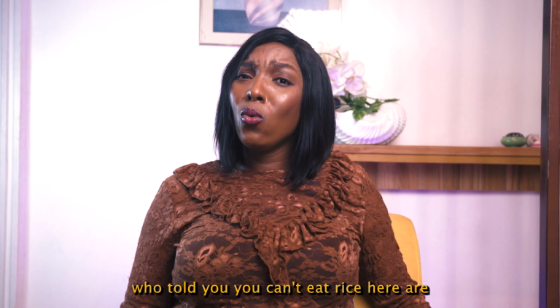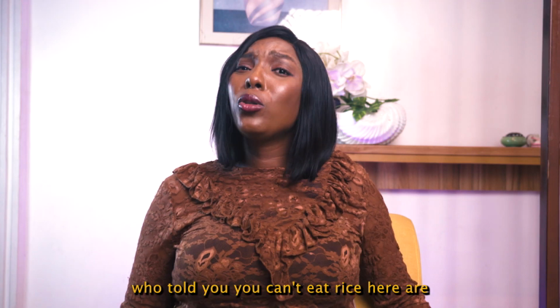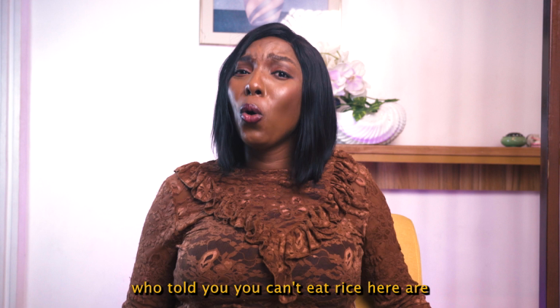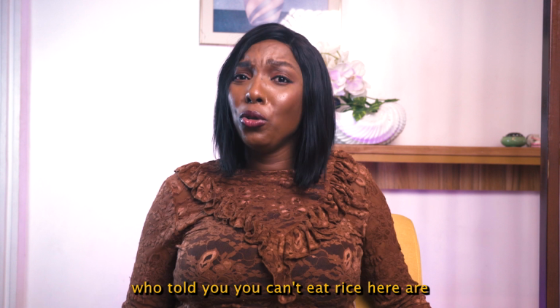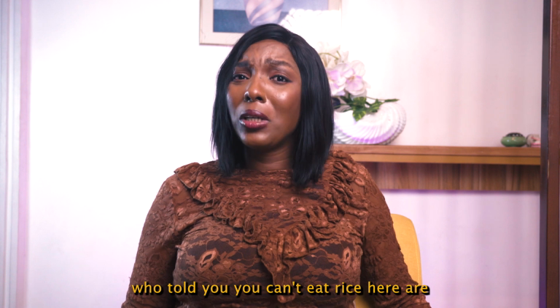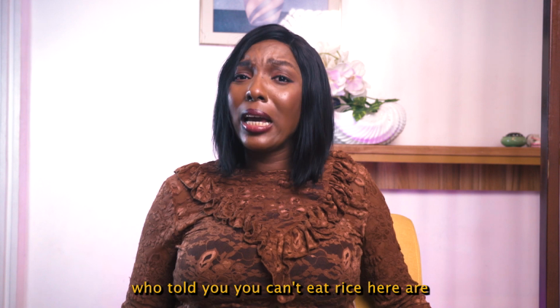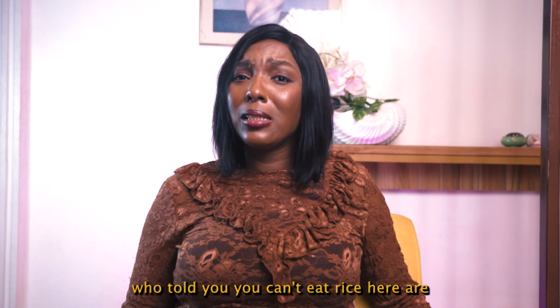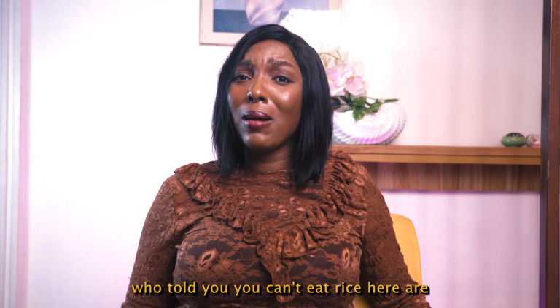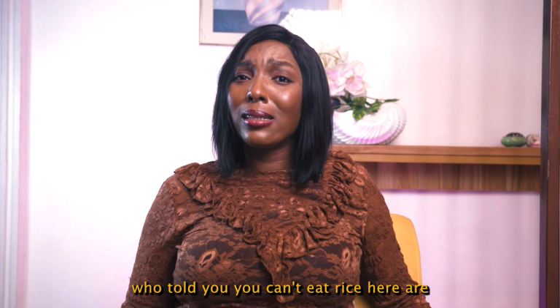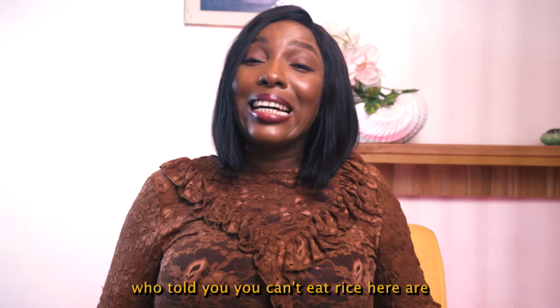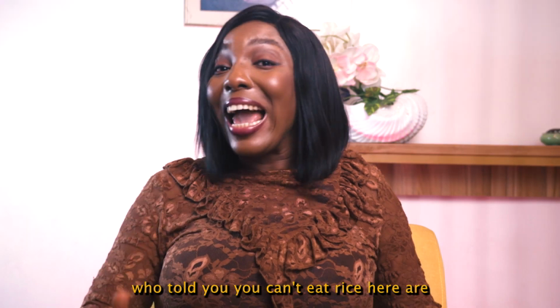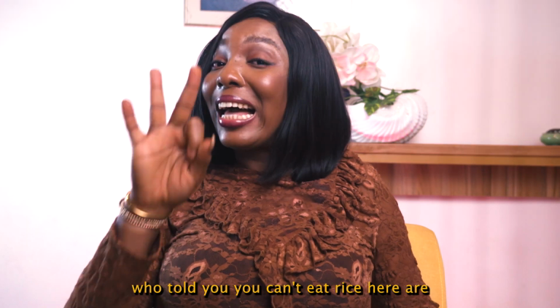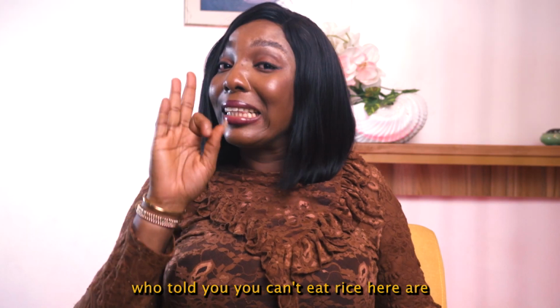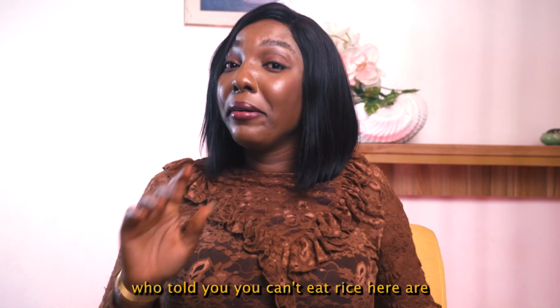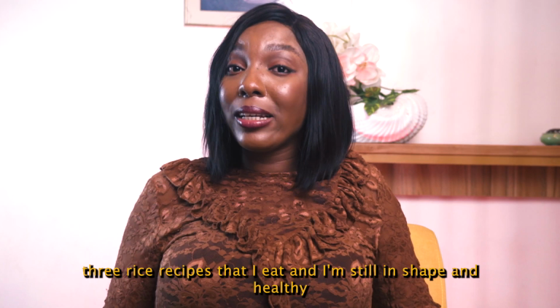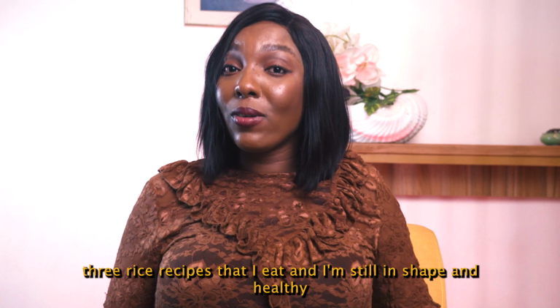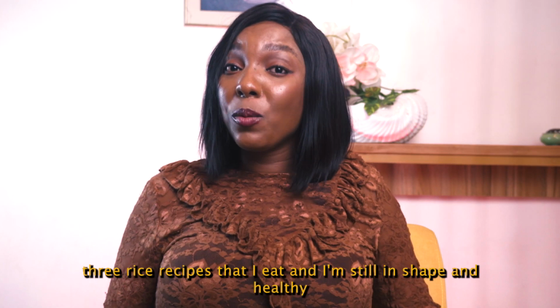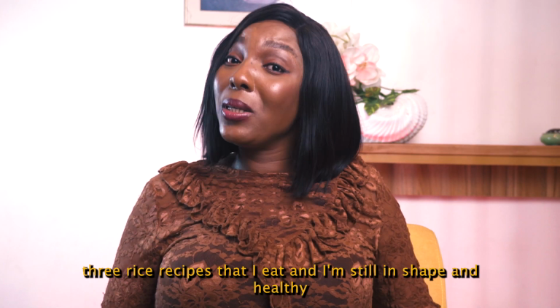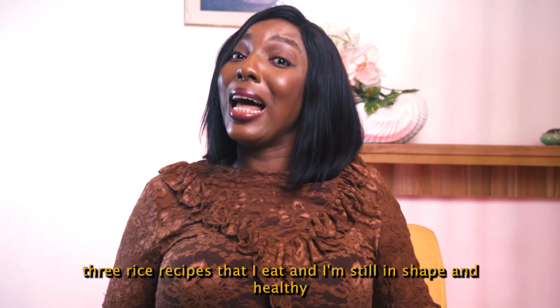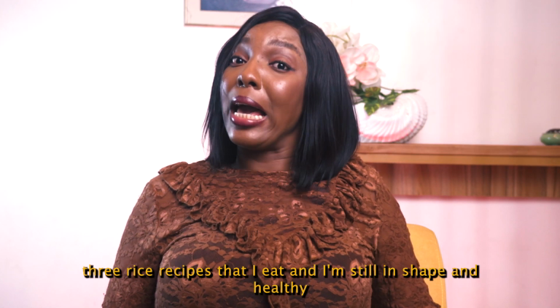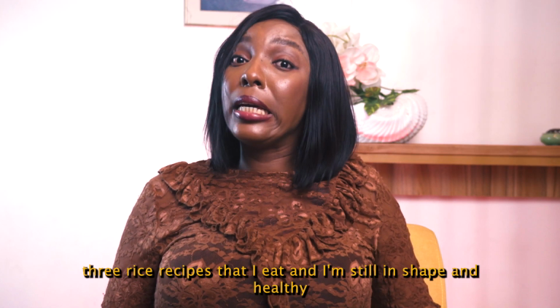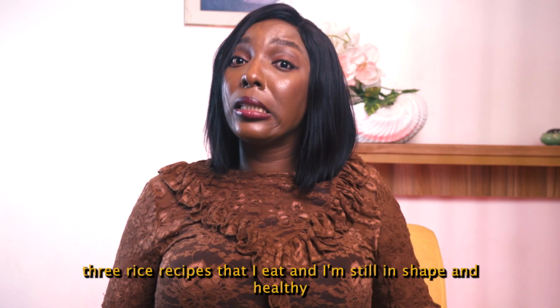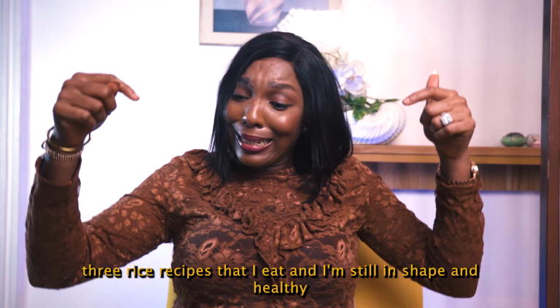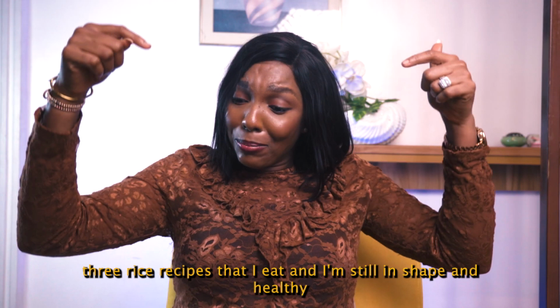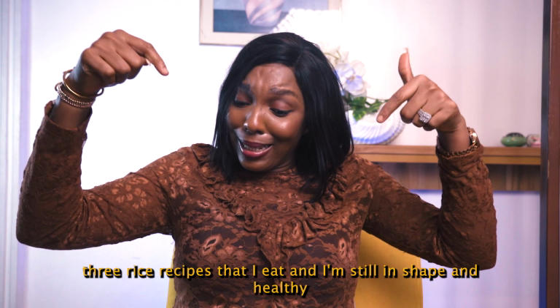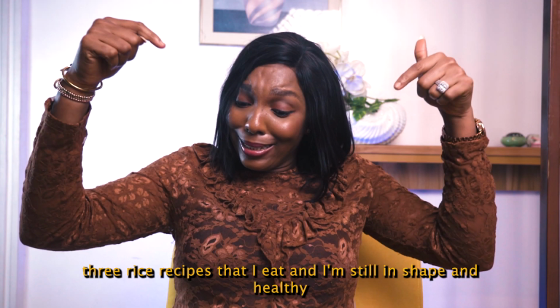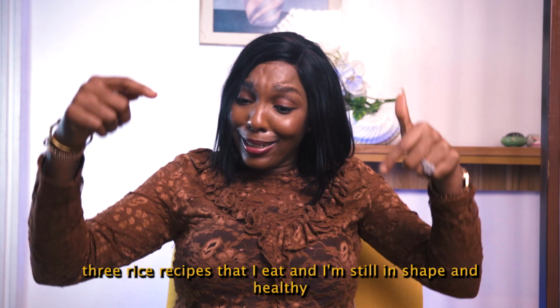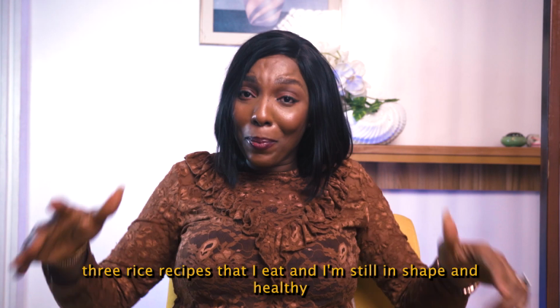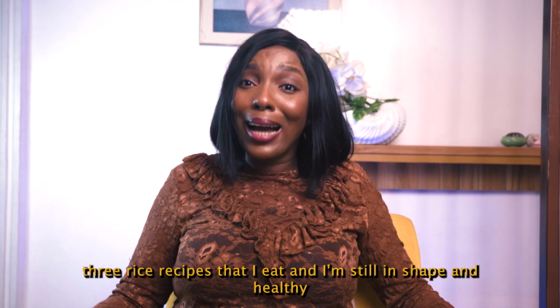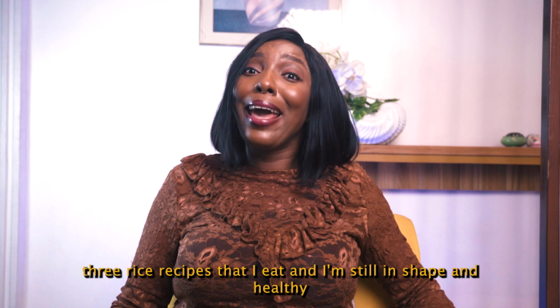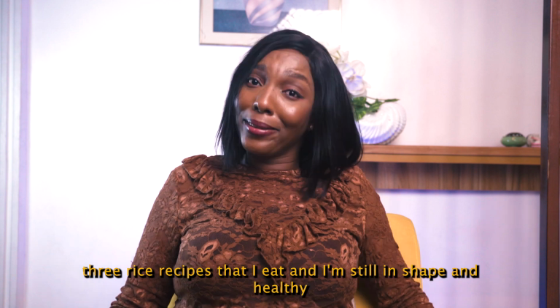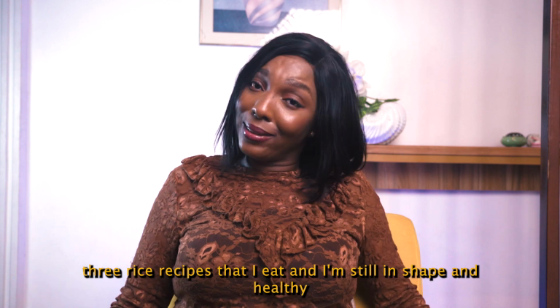Who told you you can't eat rice? There are three rice recipes that I eat and I'm still in shape and healthy.